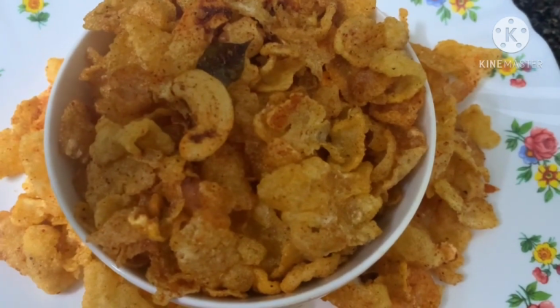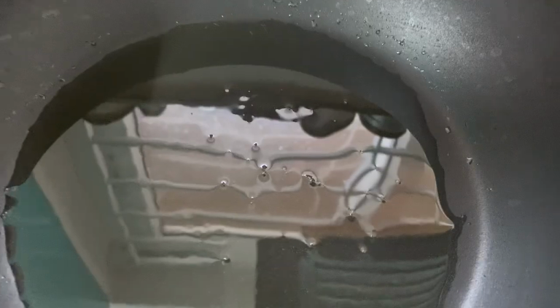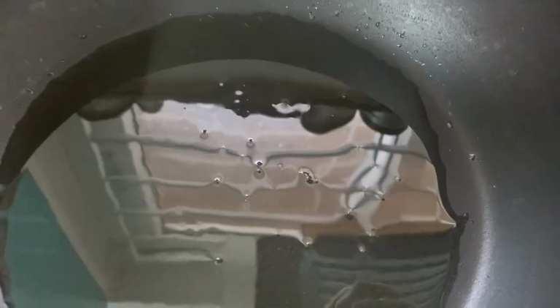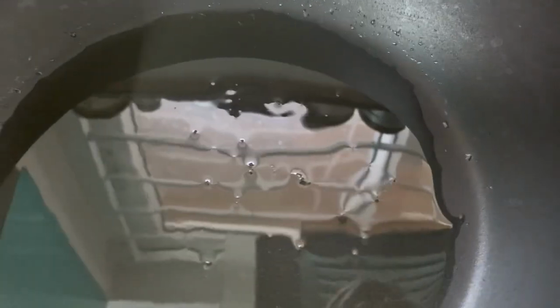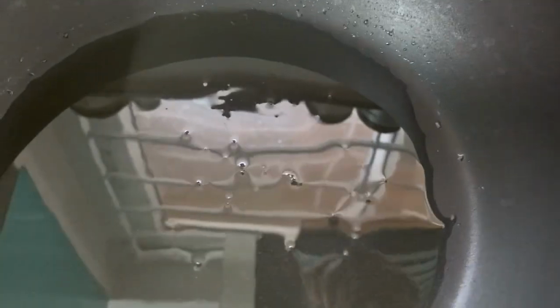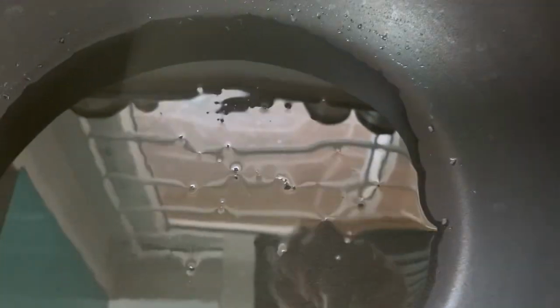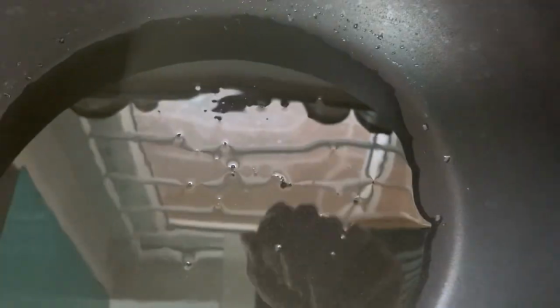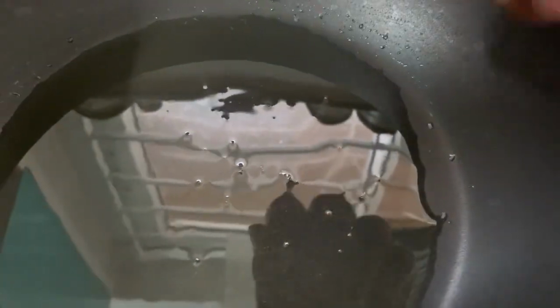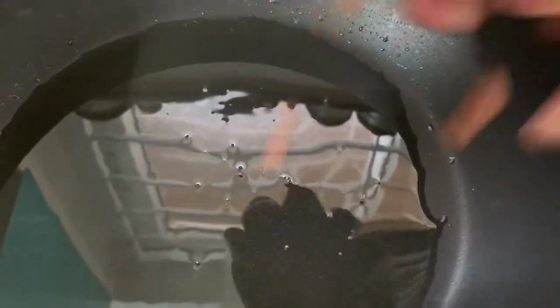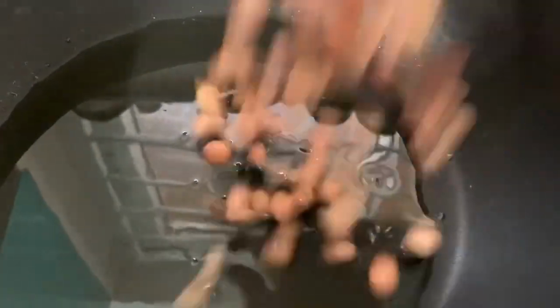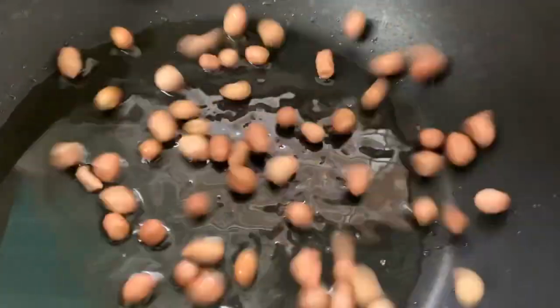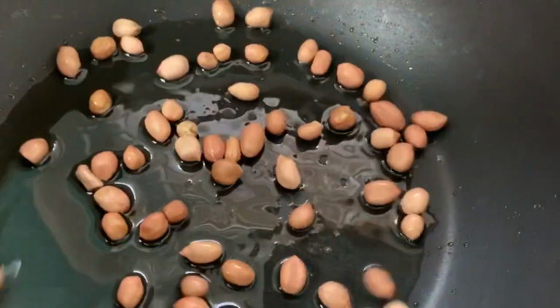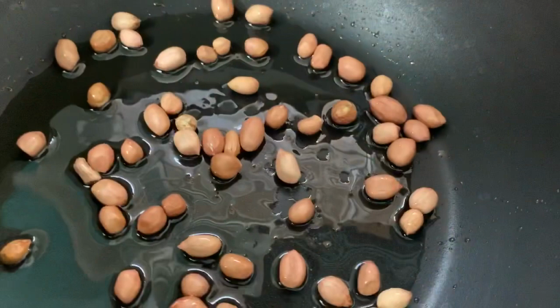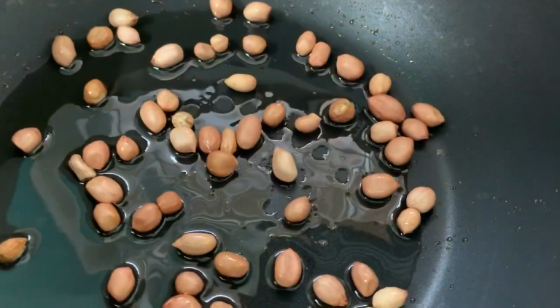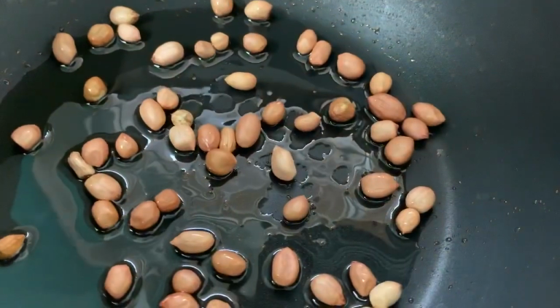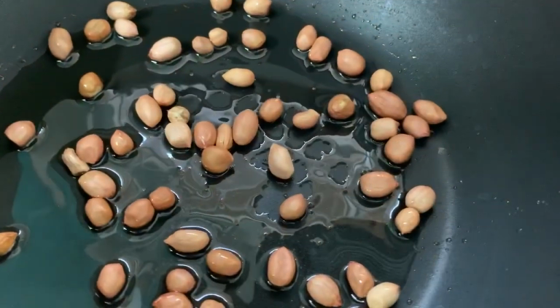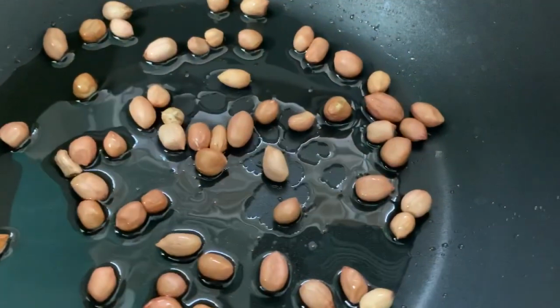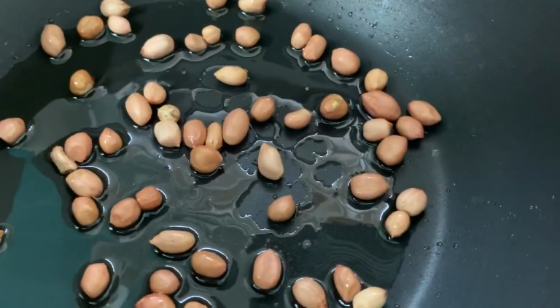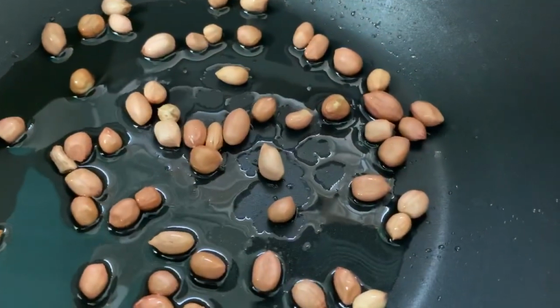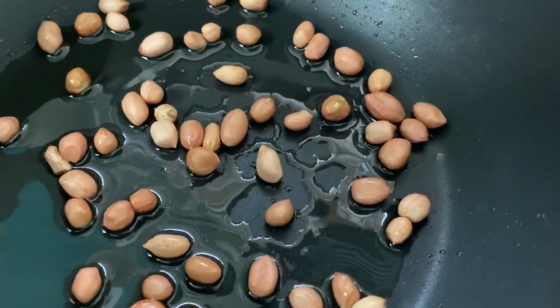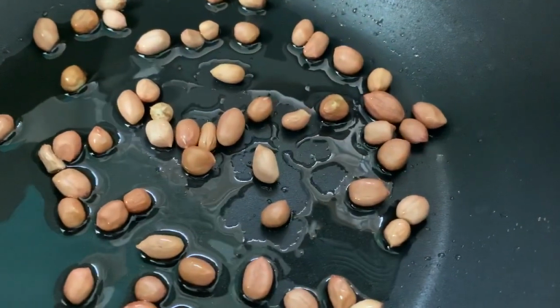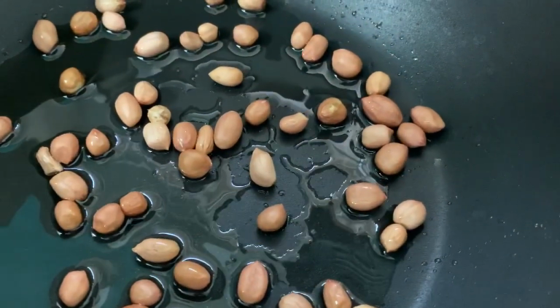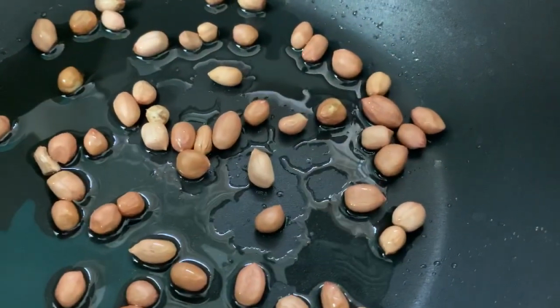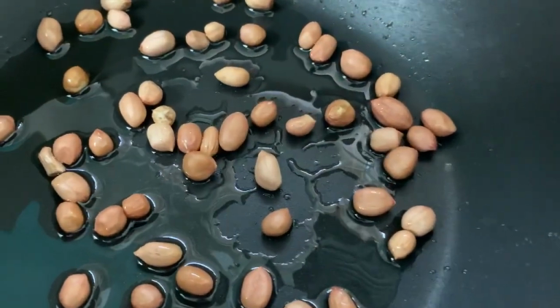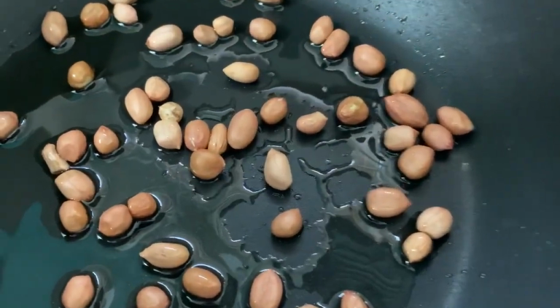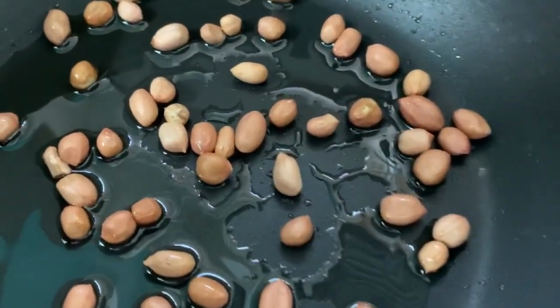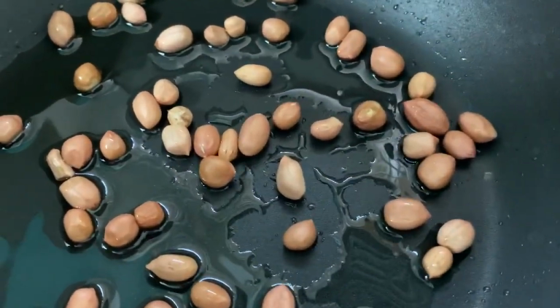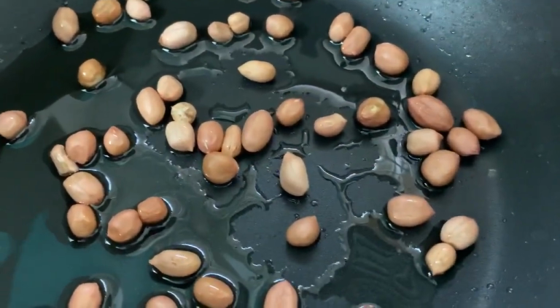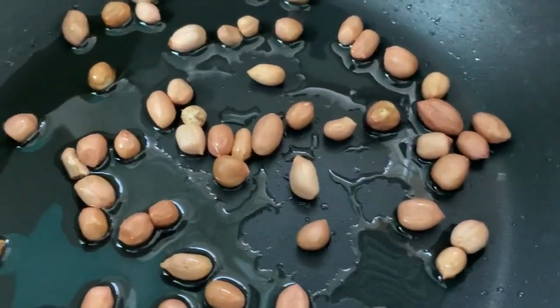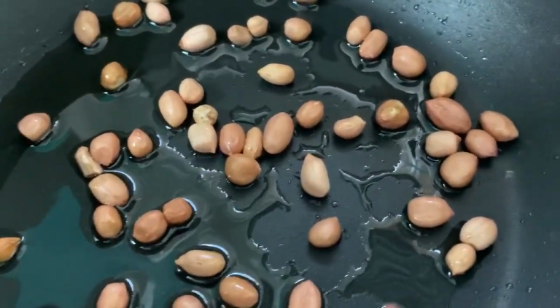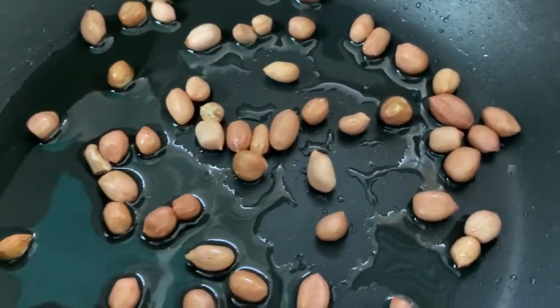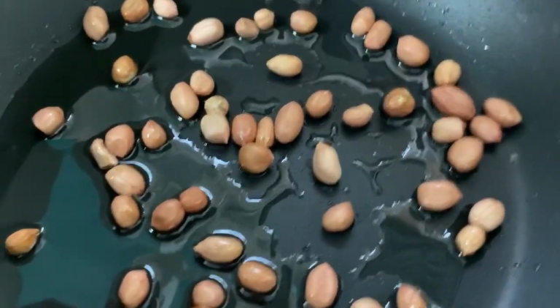In a pan, add 2 tsp of soy sauce. Then it will be crispy.